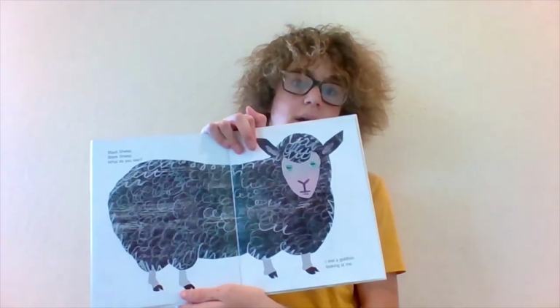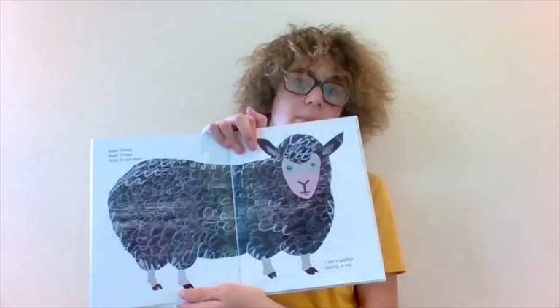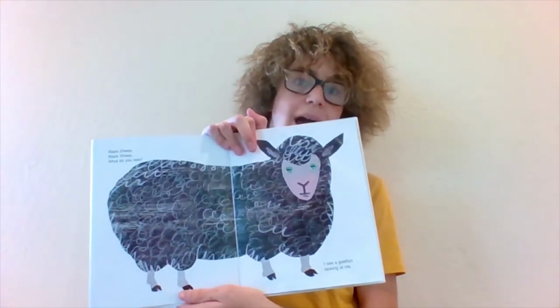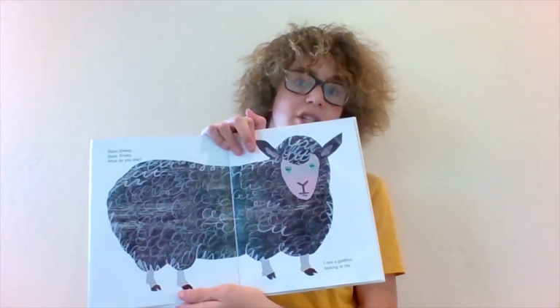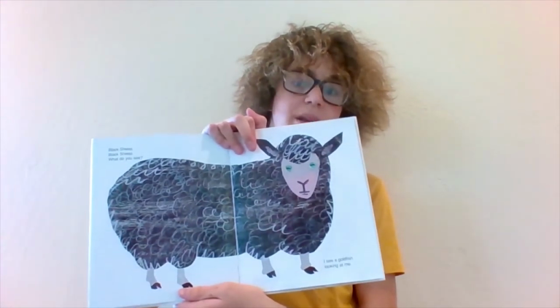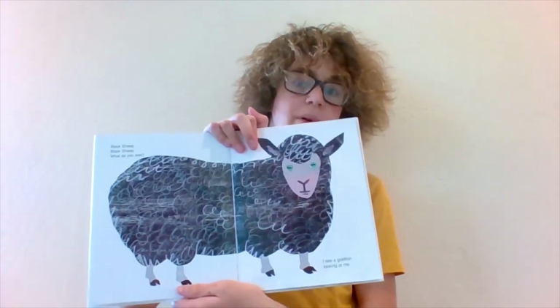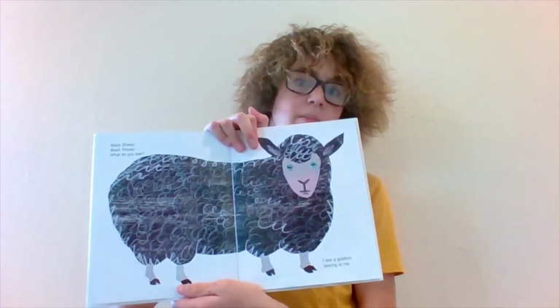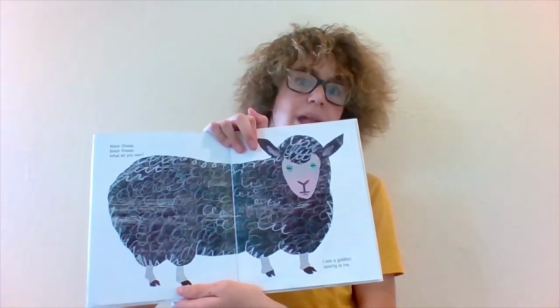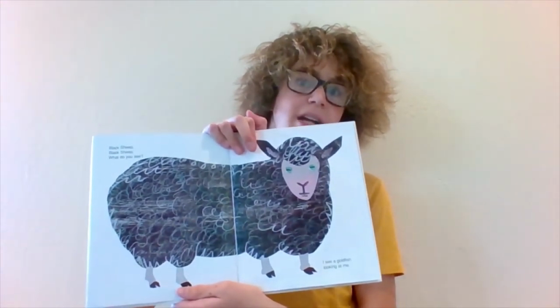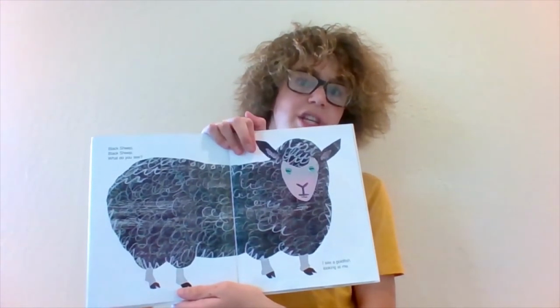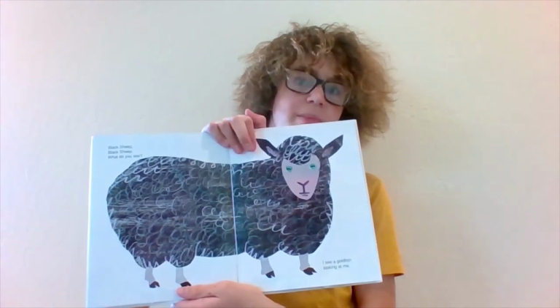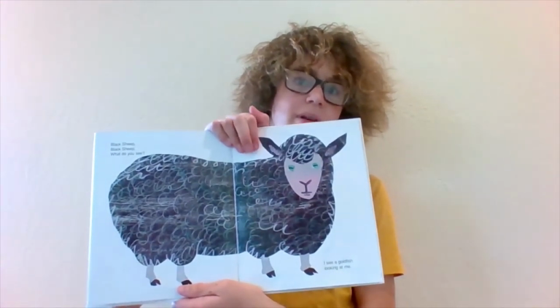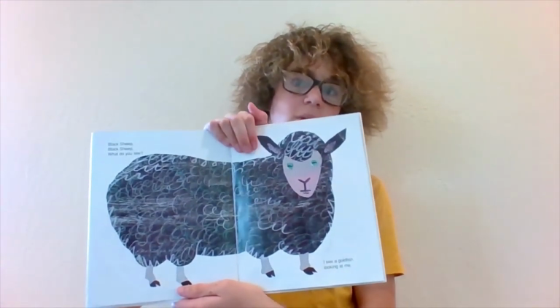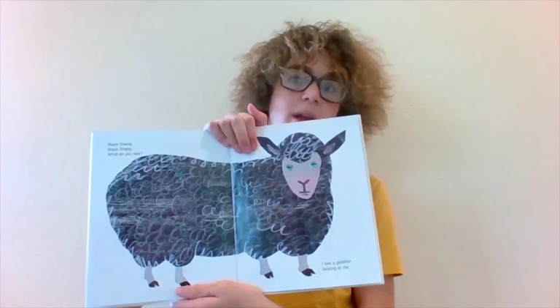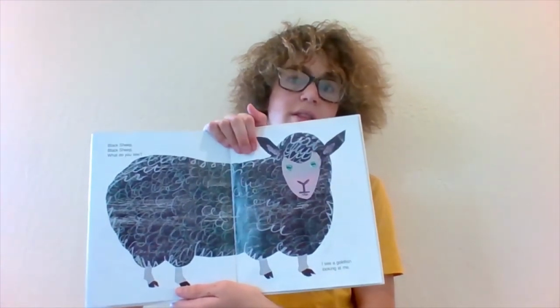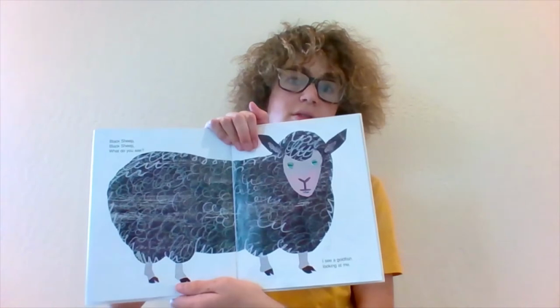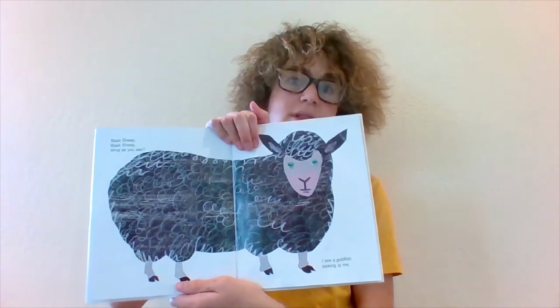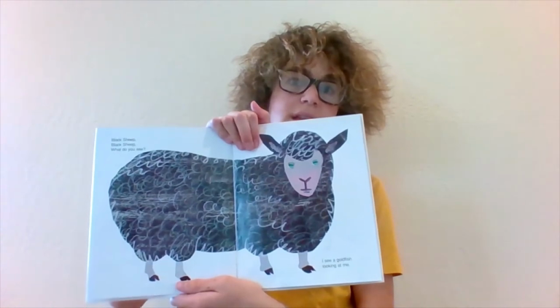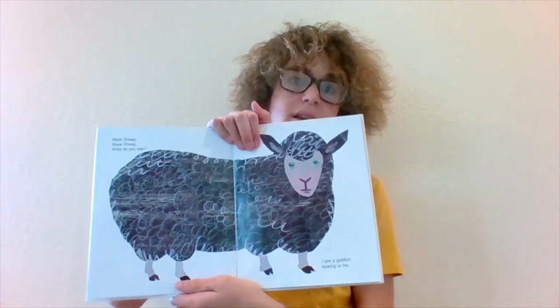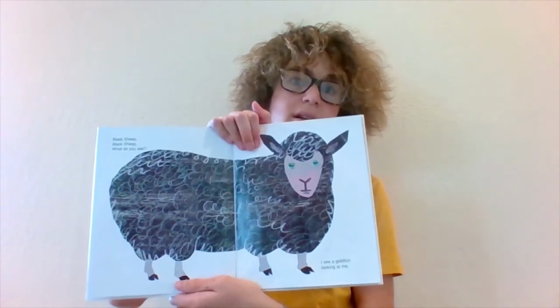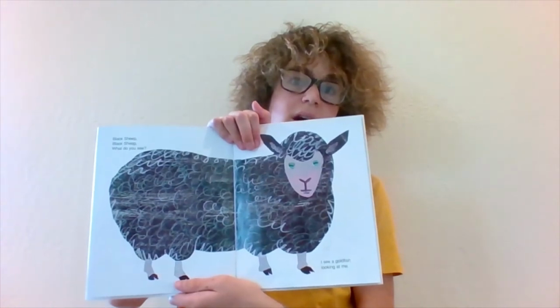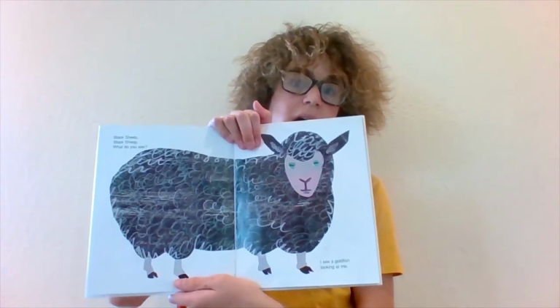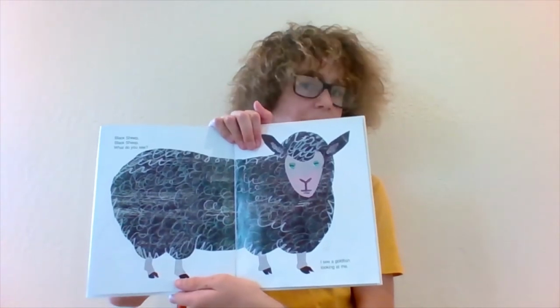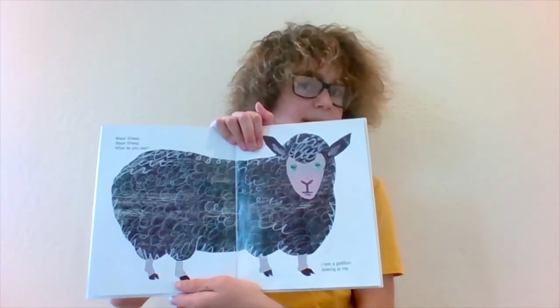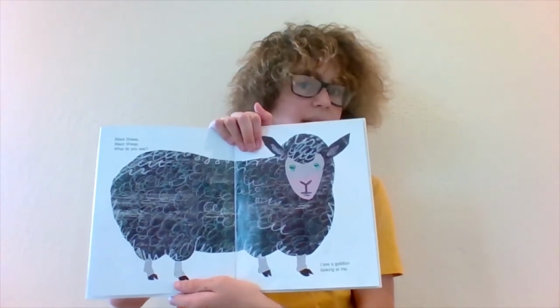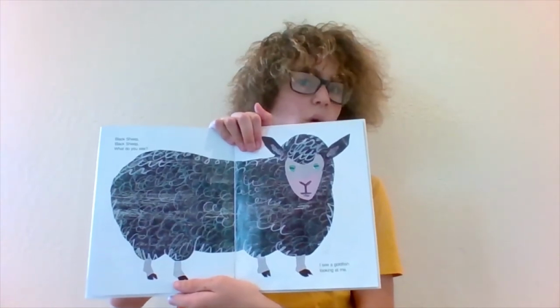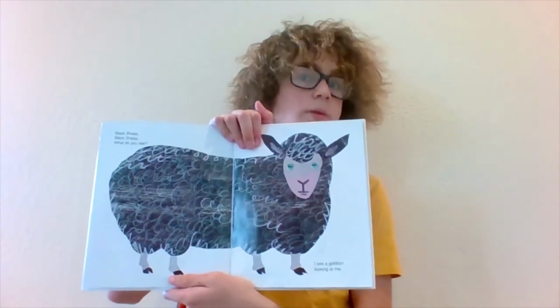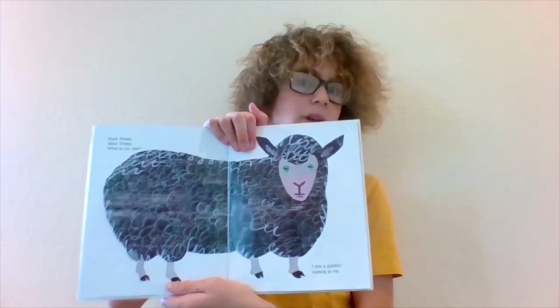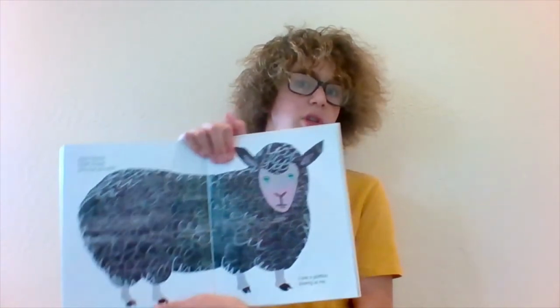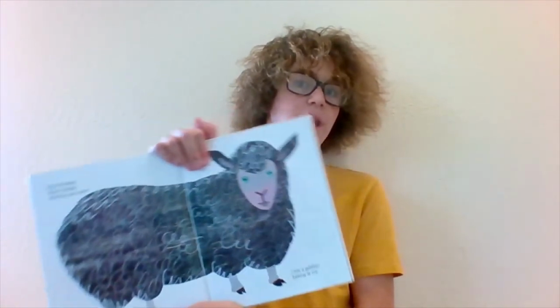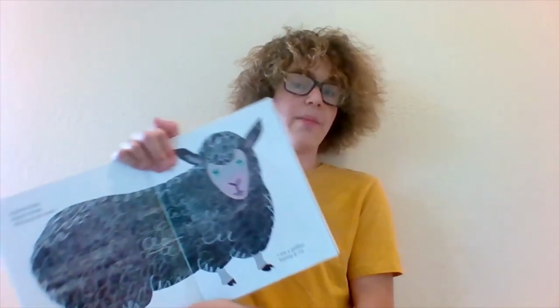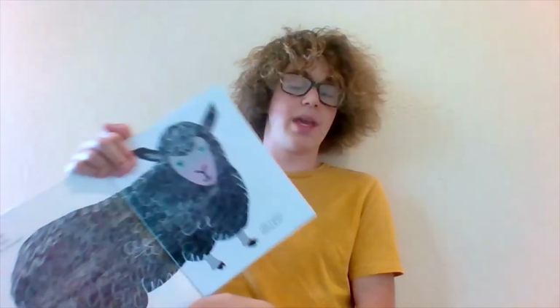Black Sheep, Black Sheep, what do you see? I see a goldfish looking at me.